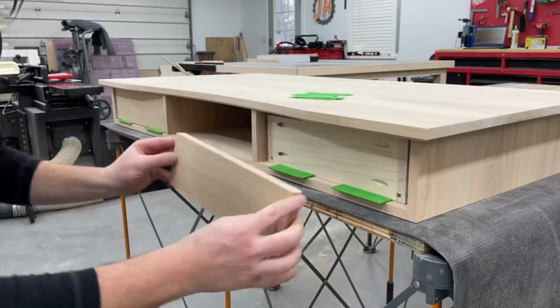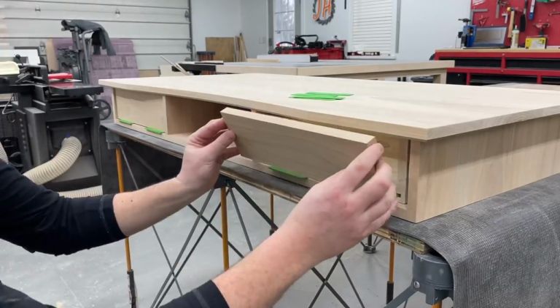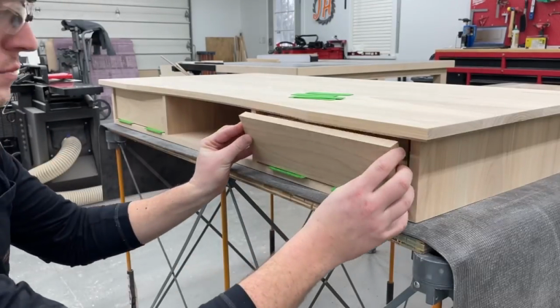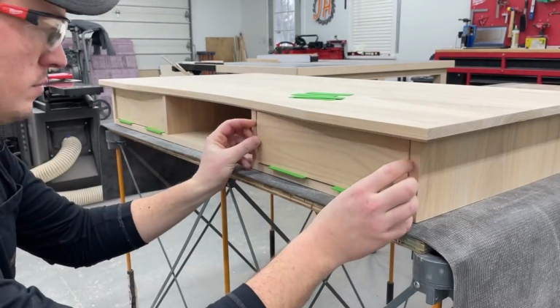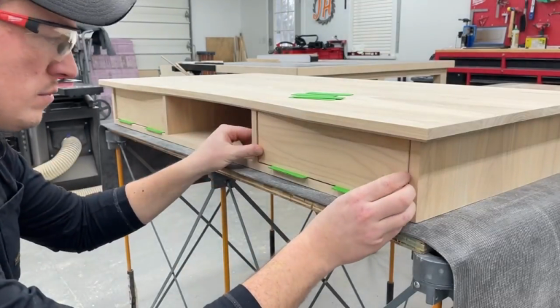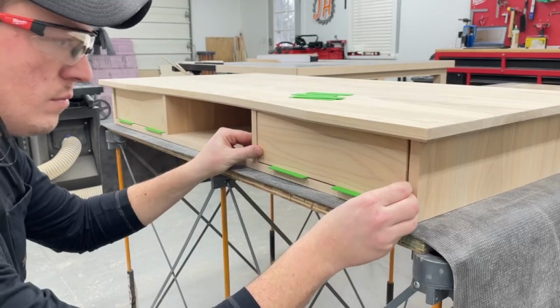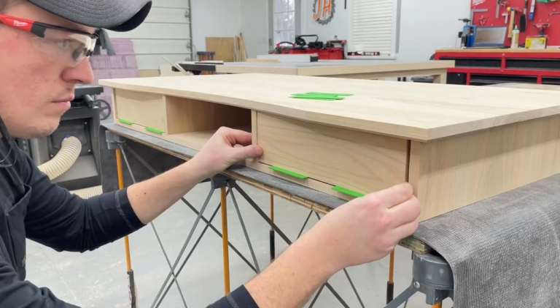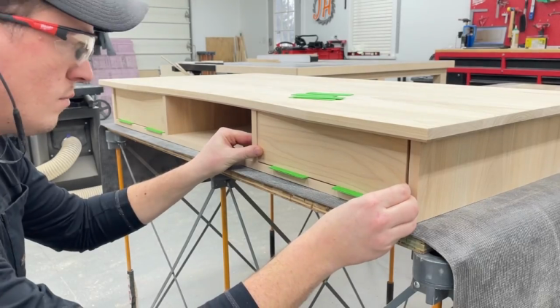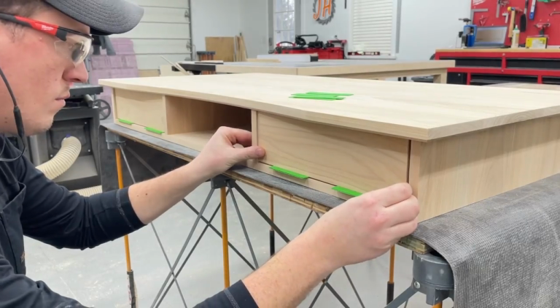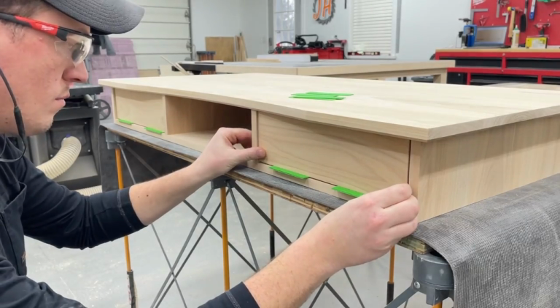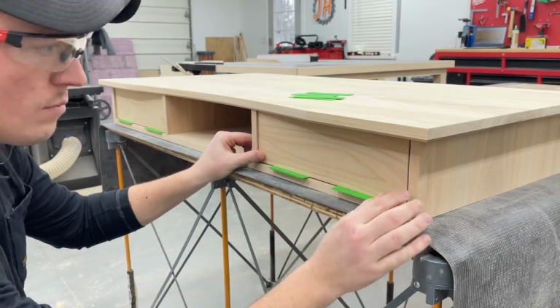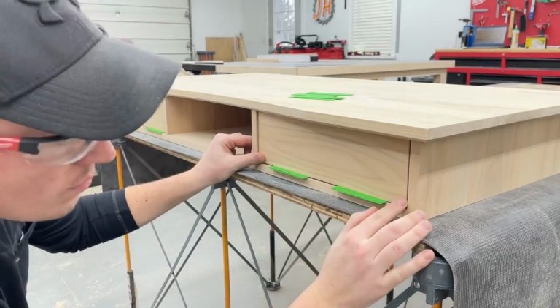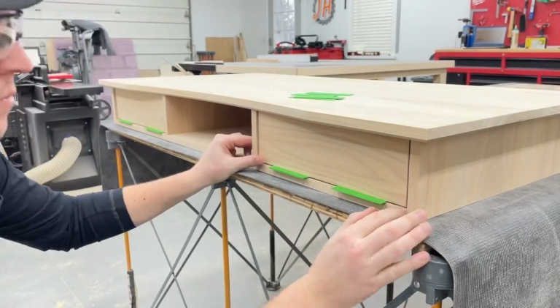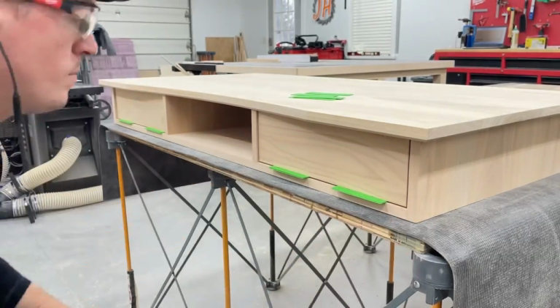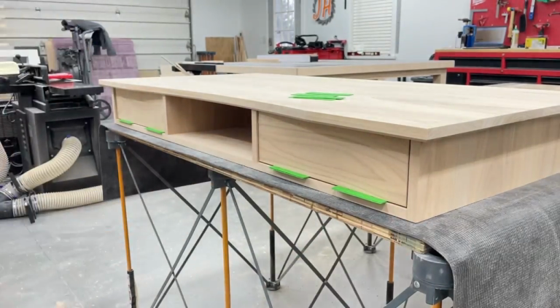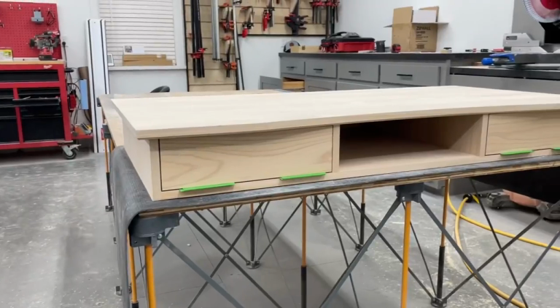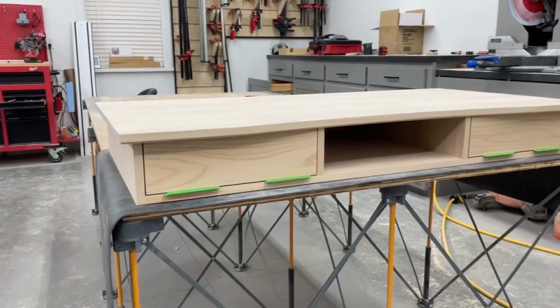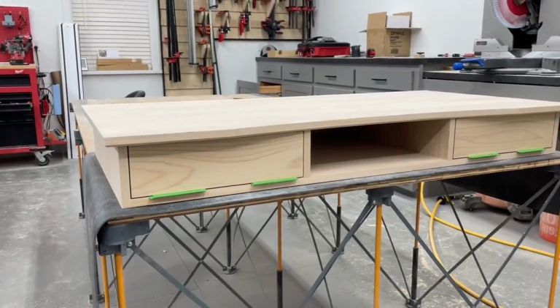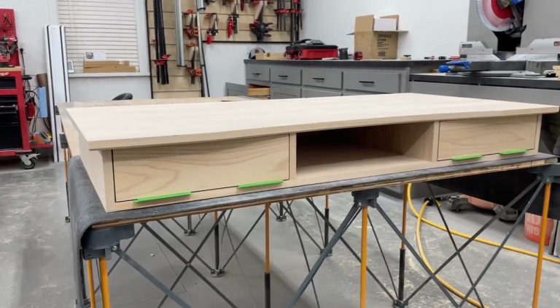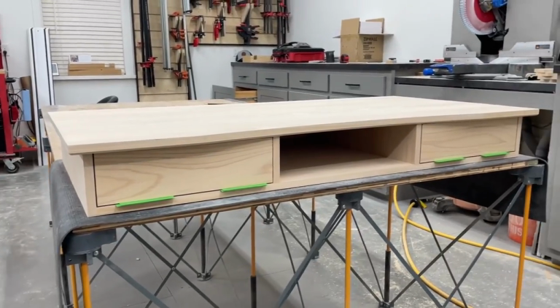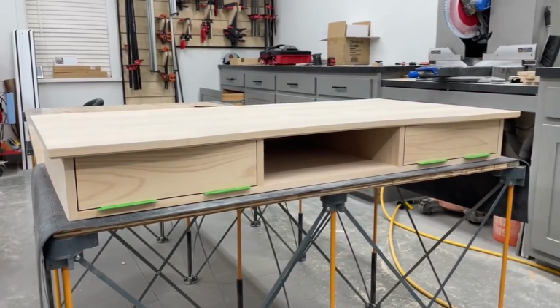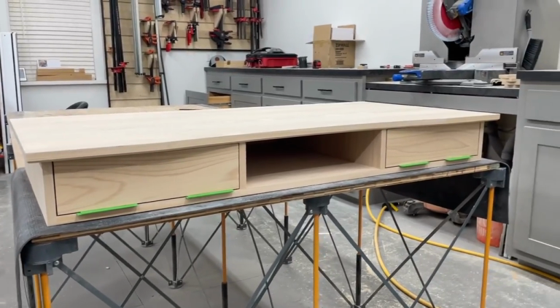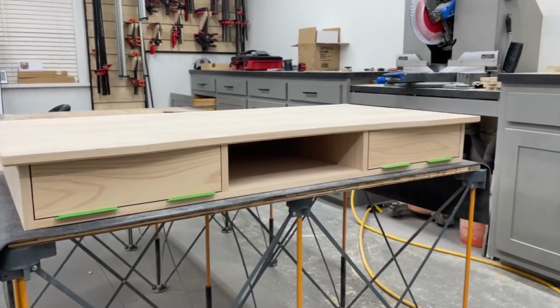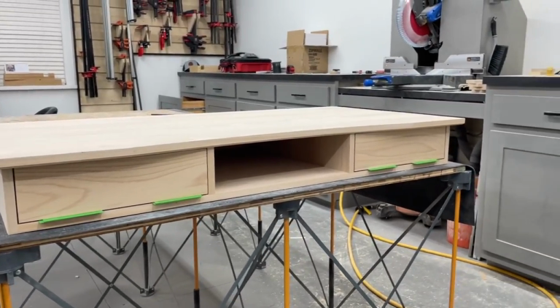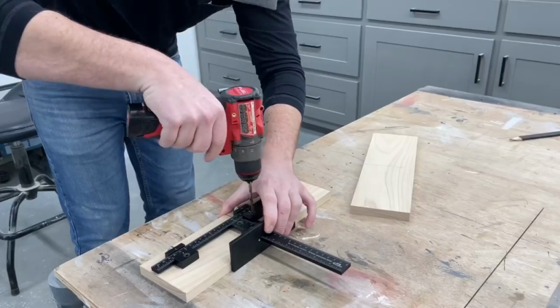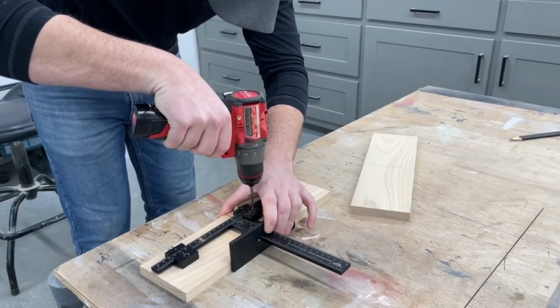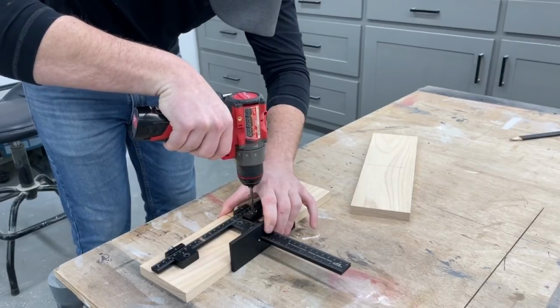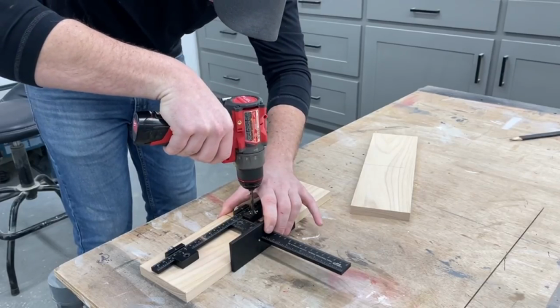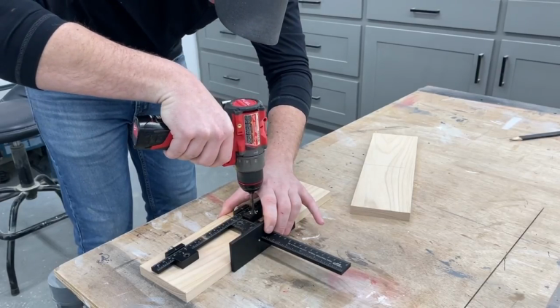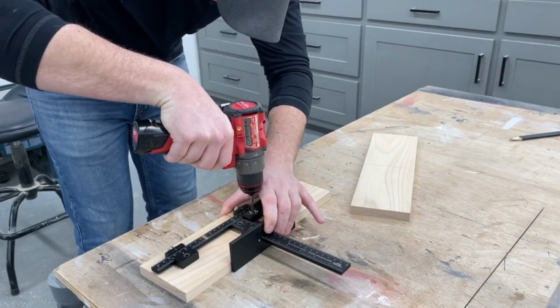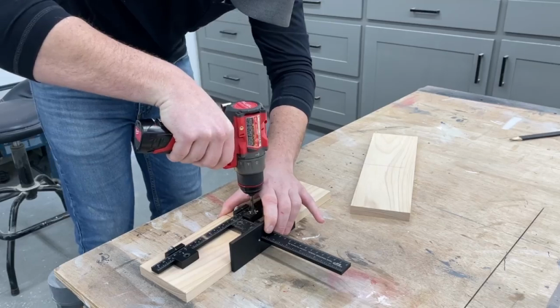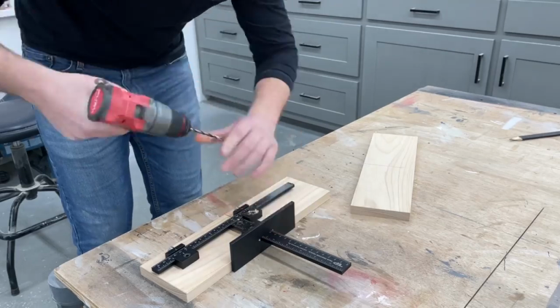The last bit of cutting to do before finish was getting the two drawer fronts taken down to final size and getting the hardware holes drilled.